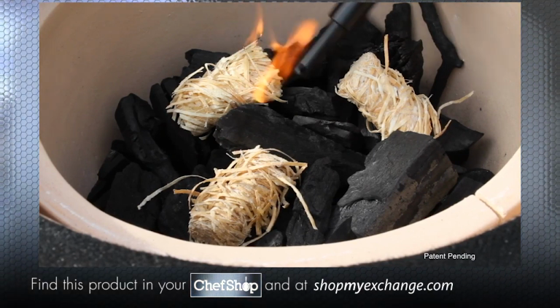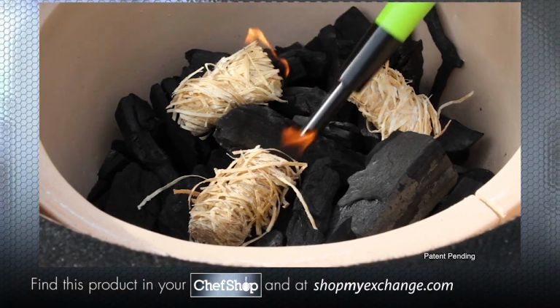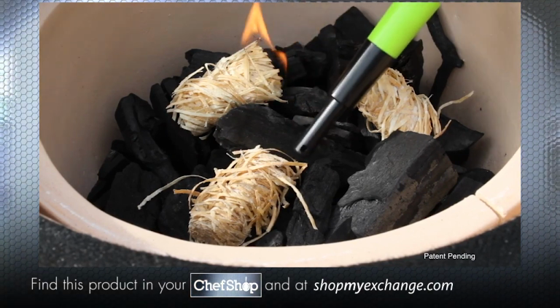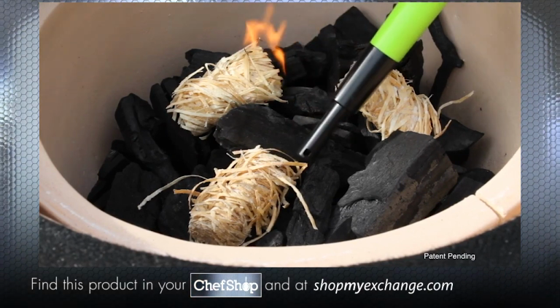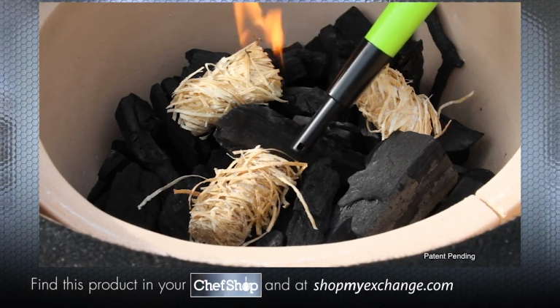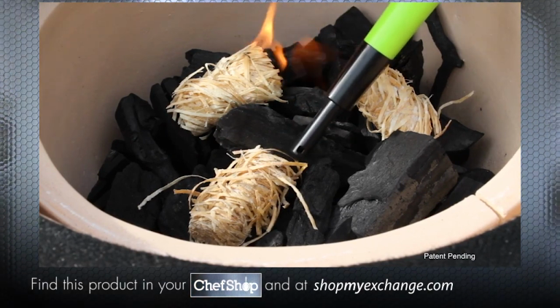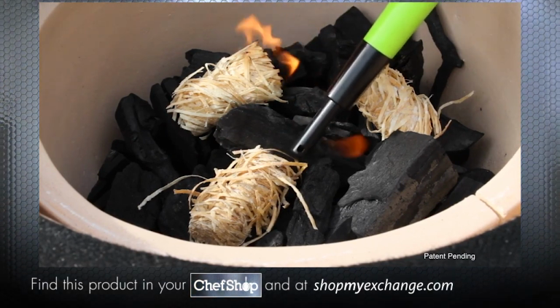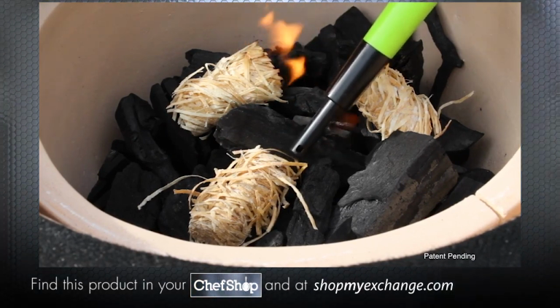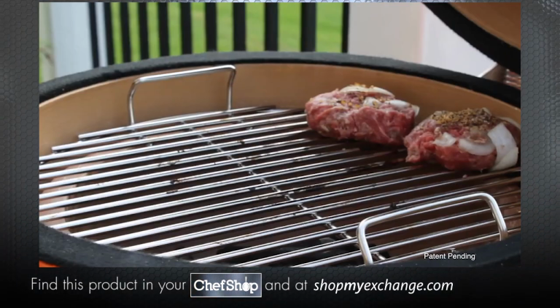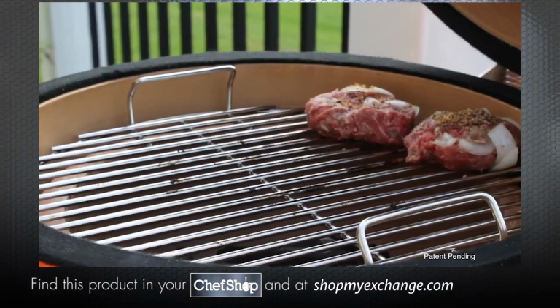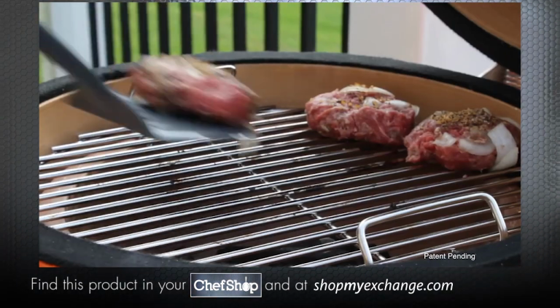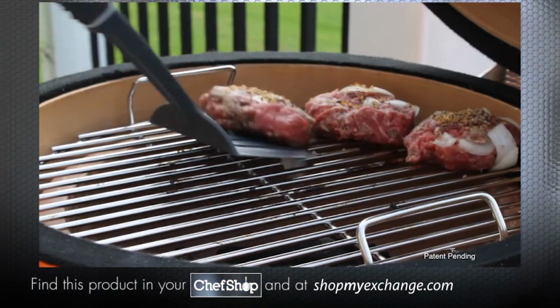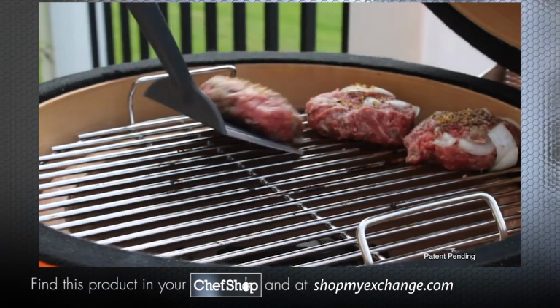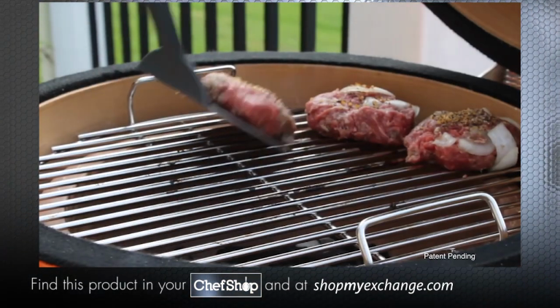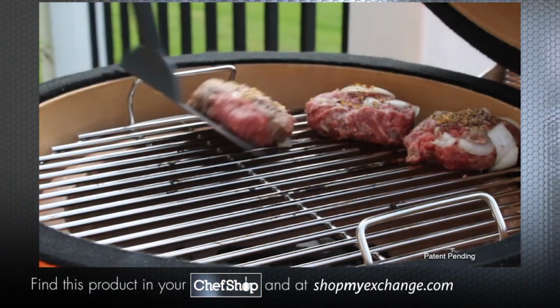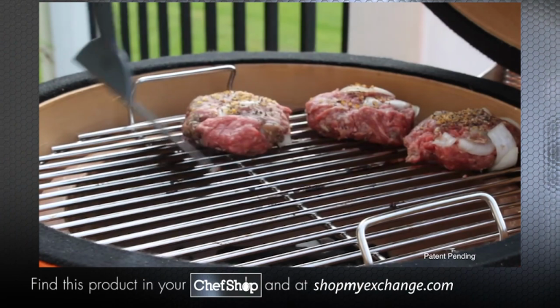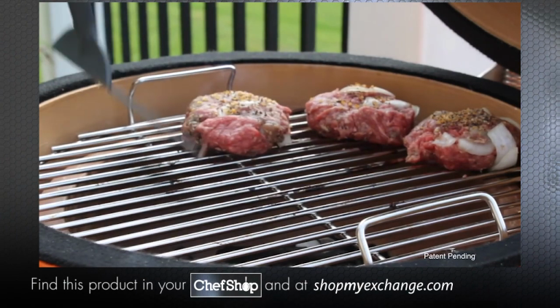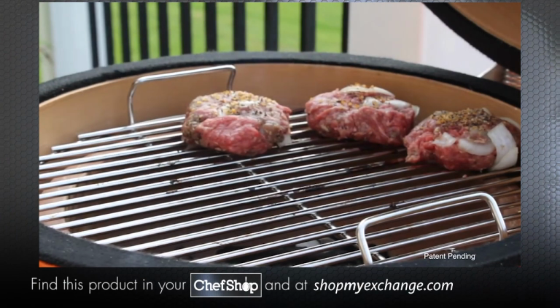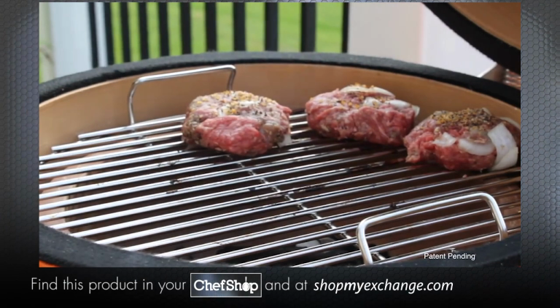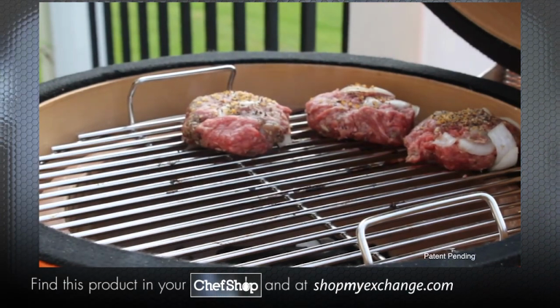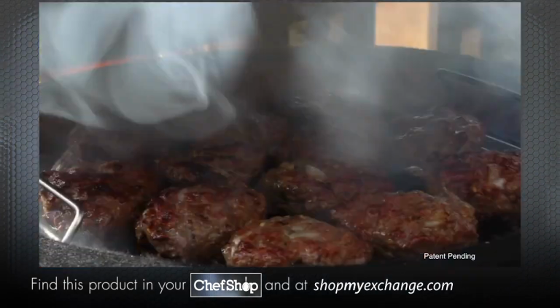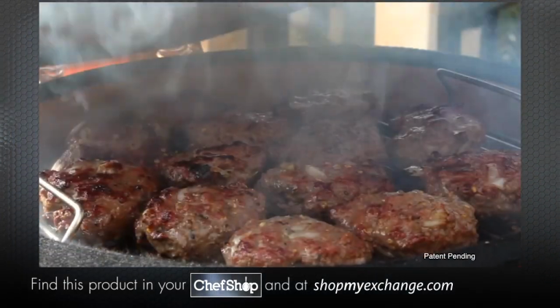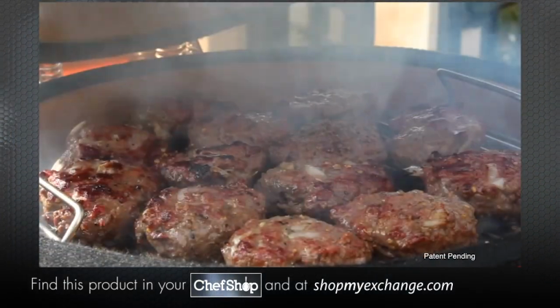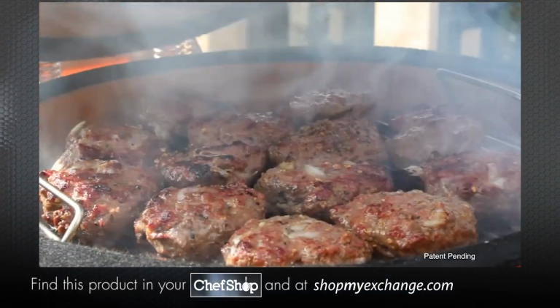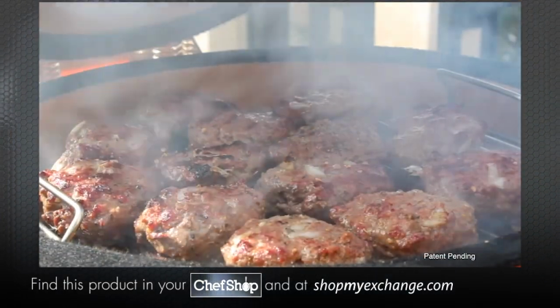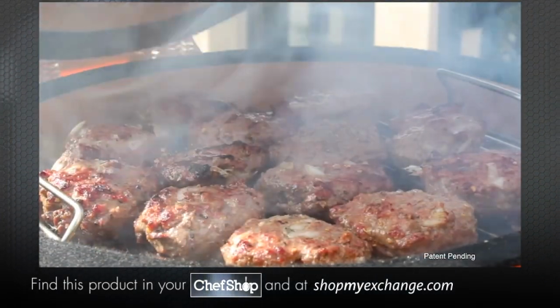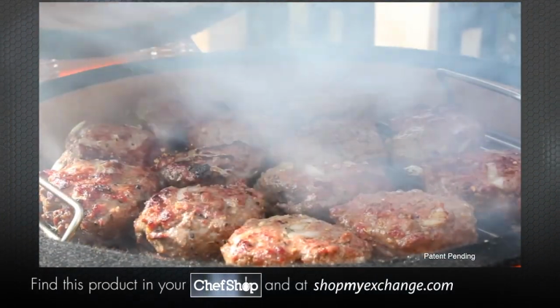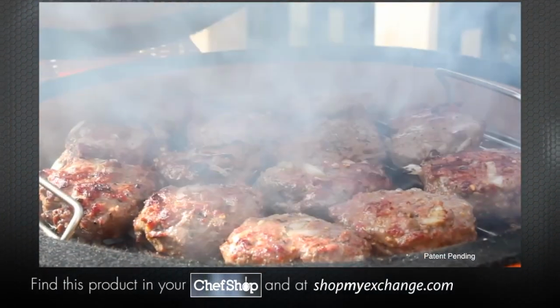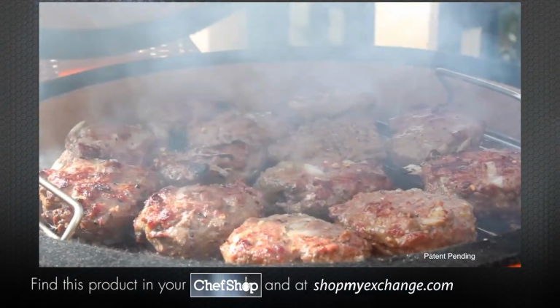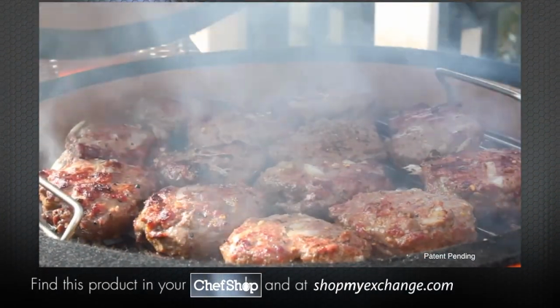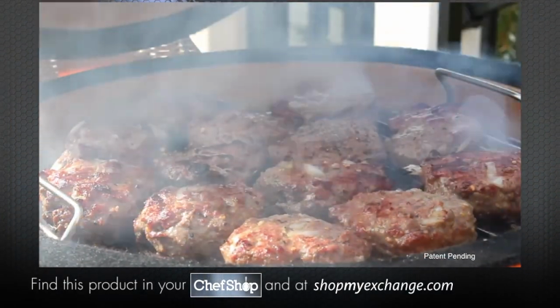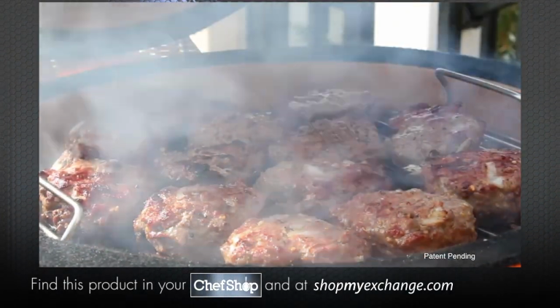With 137 square inches of cooking space, you have plenty of room for all your favorite foods. No need to compromise on space.